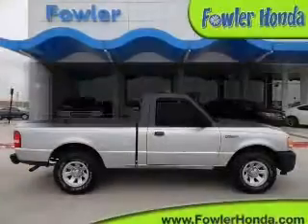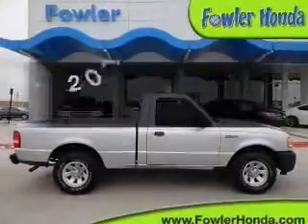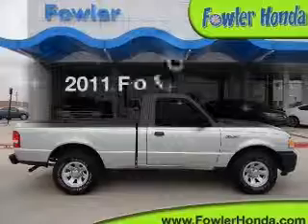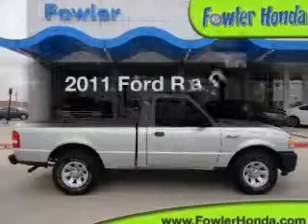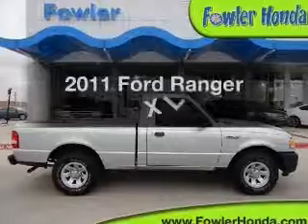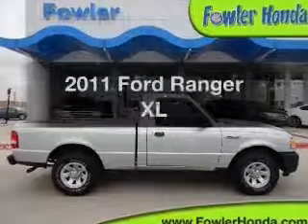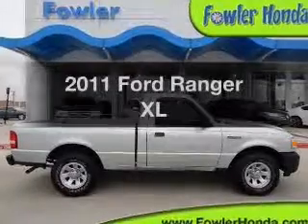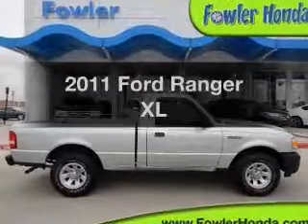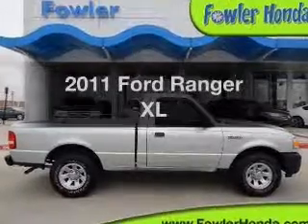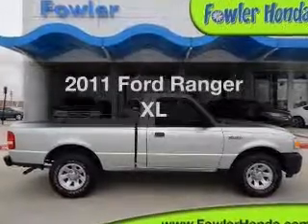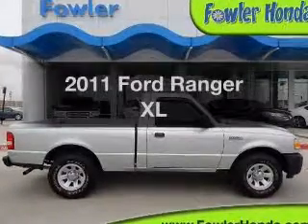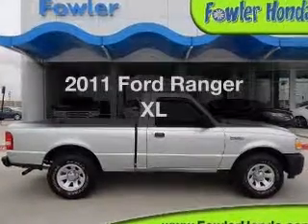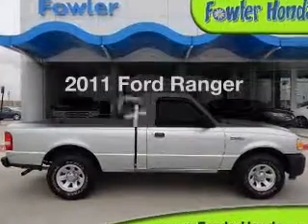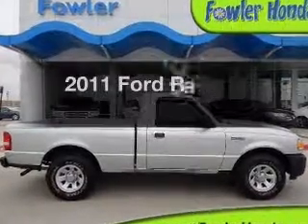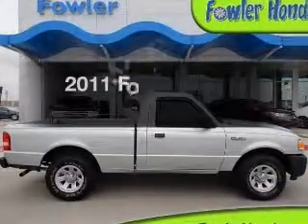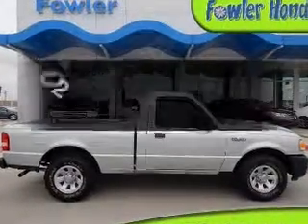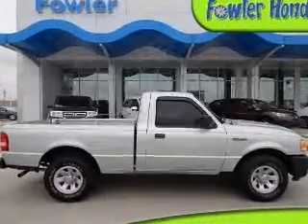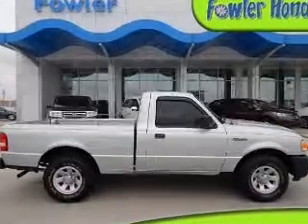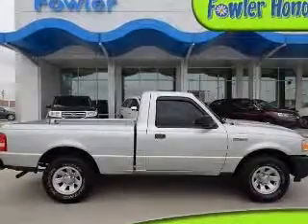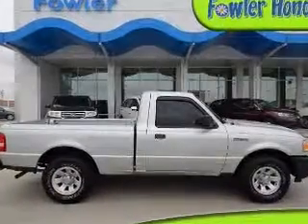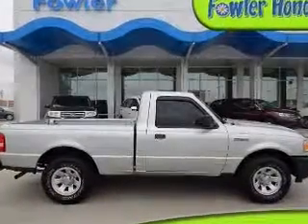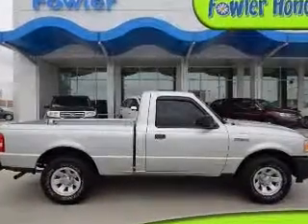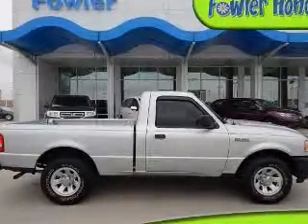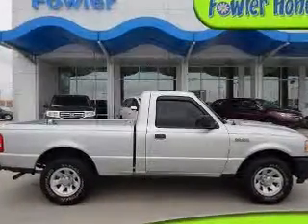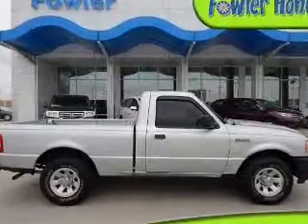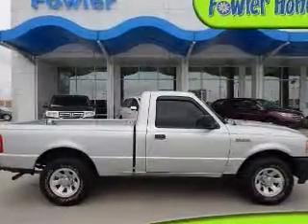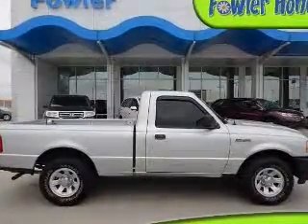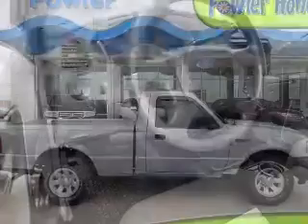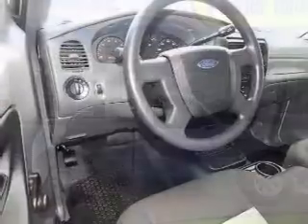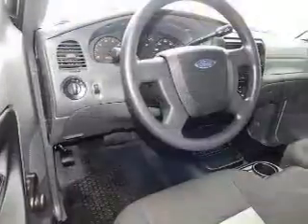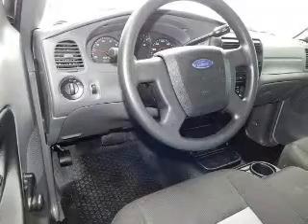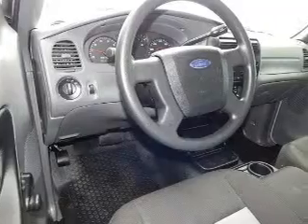Presenting the 2011 Ford Ranger. If you're looking for an automobile with great attributes, look no further.